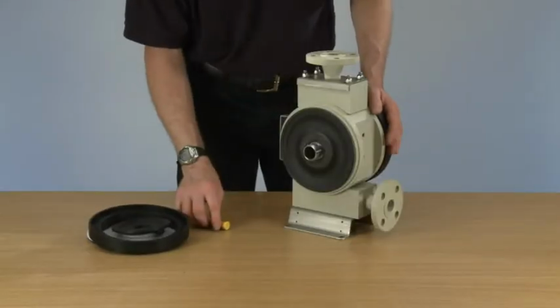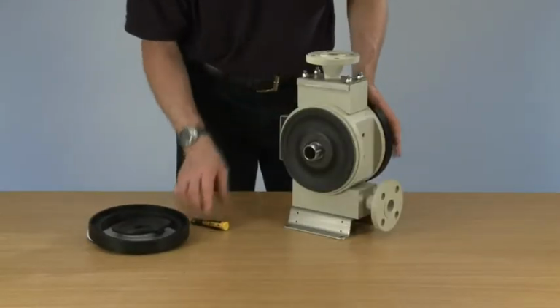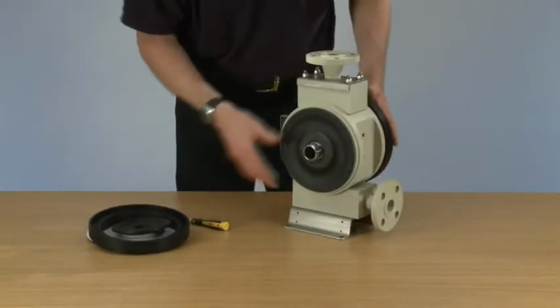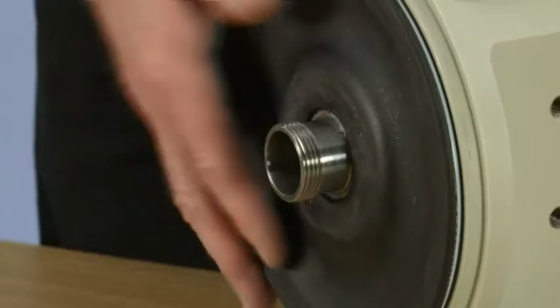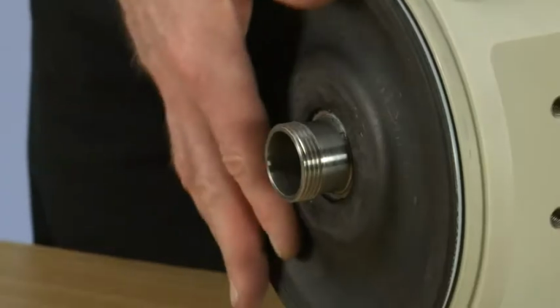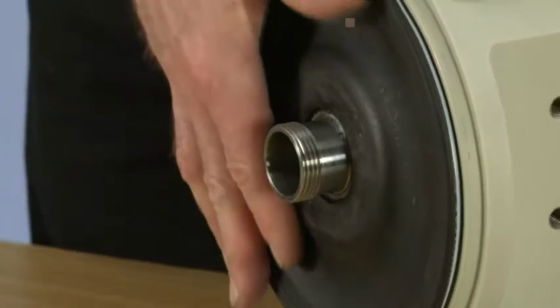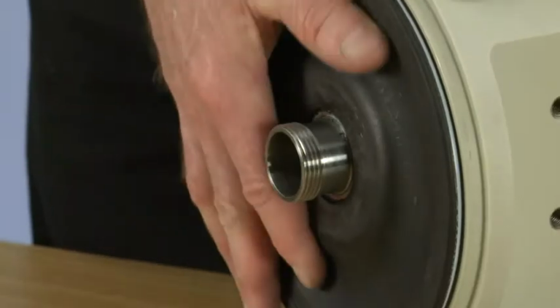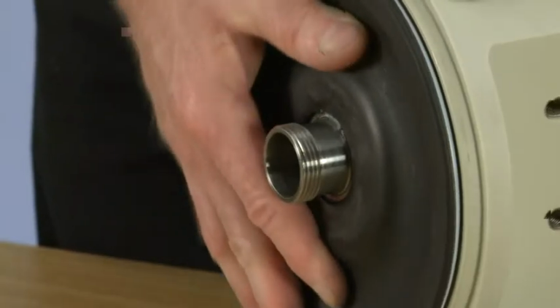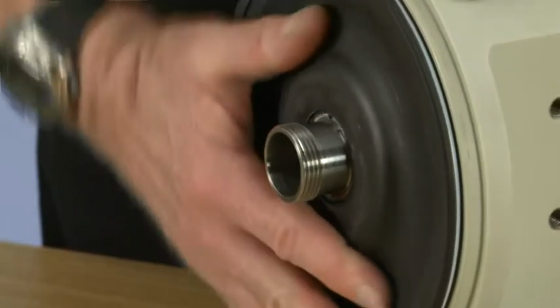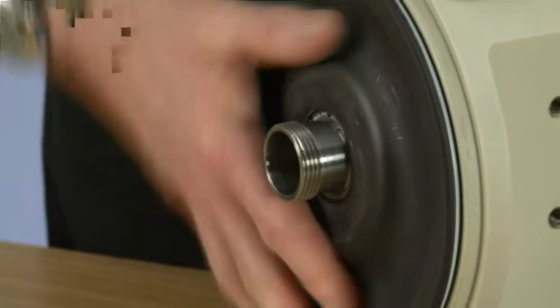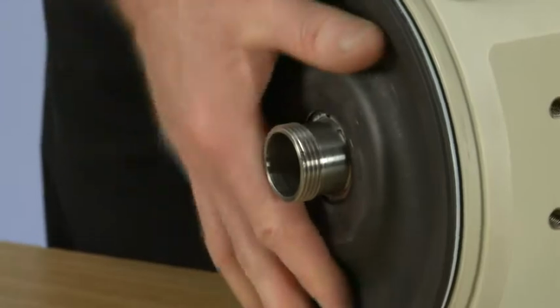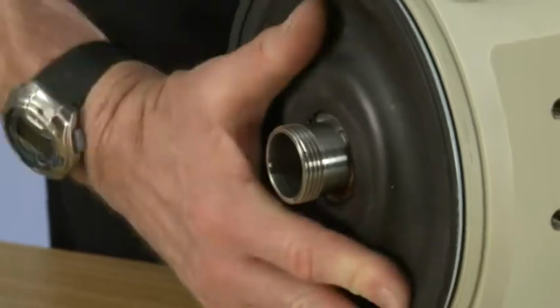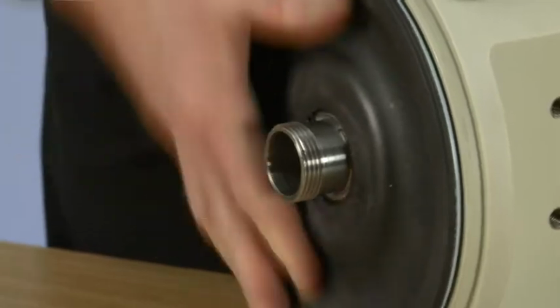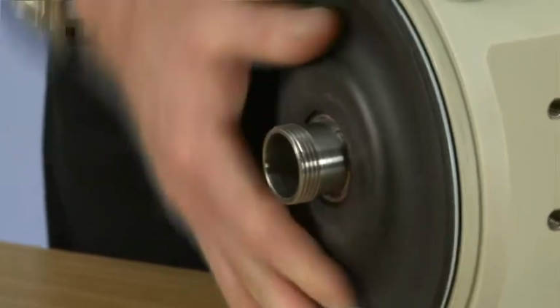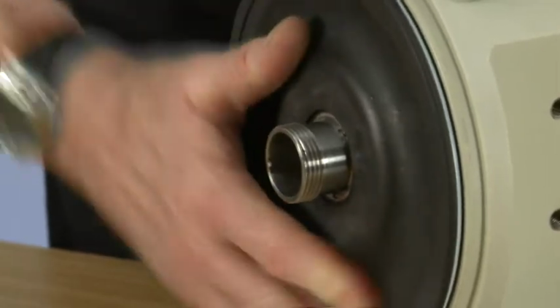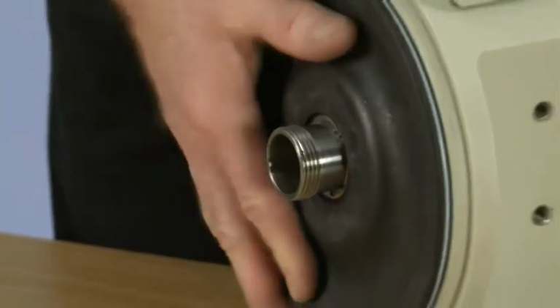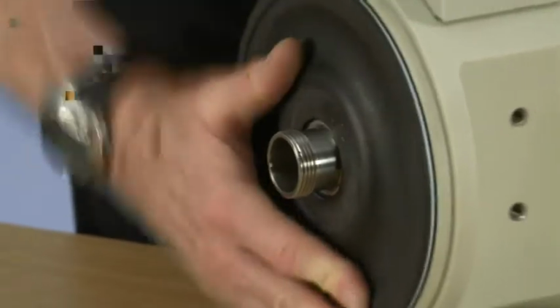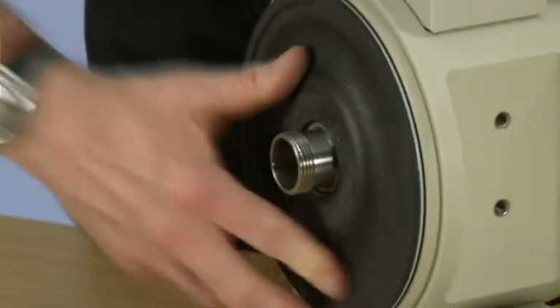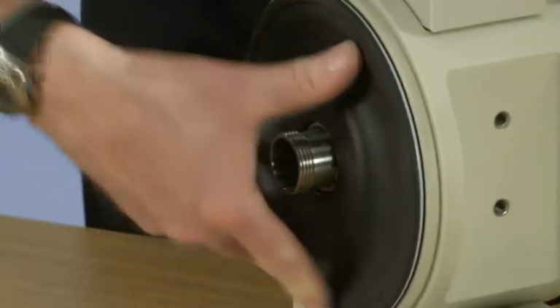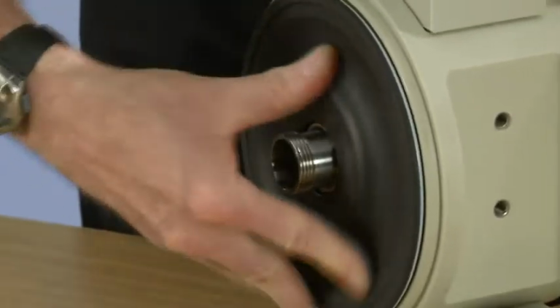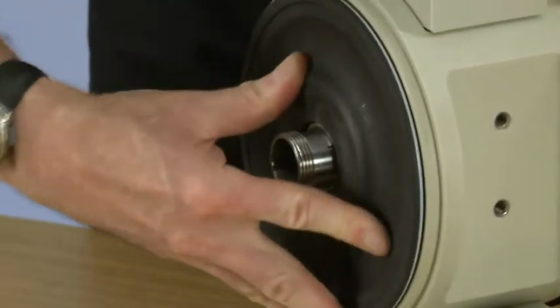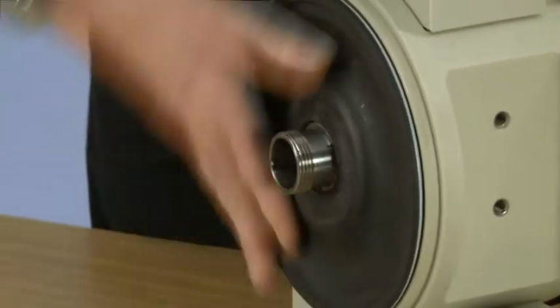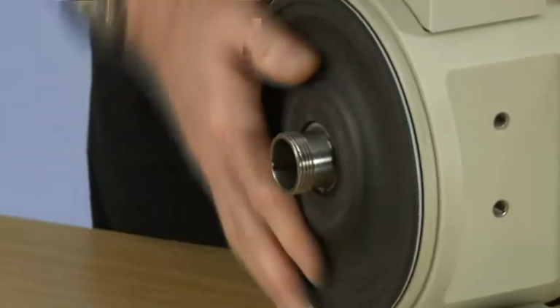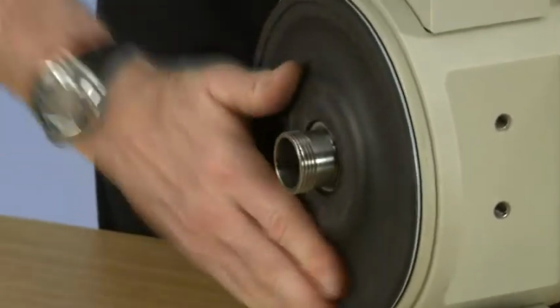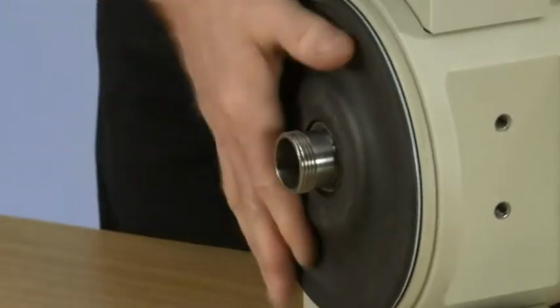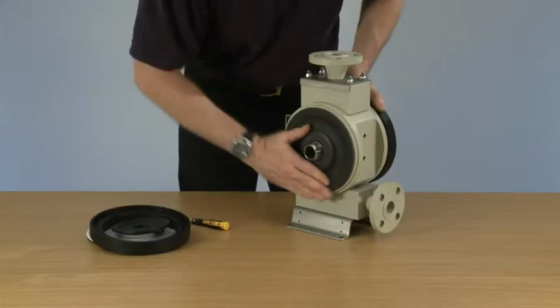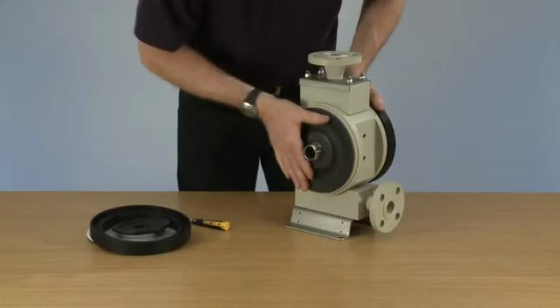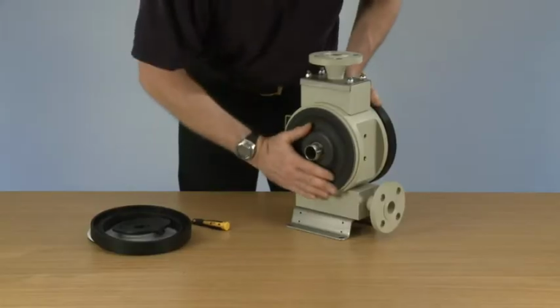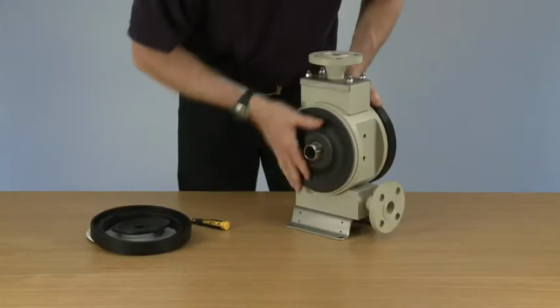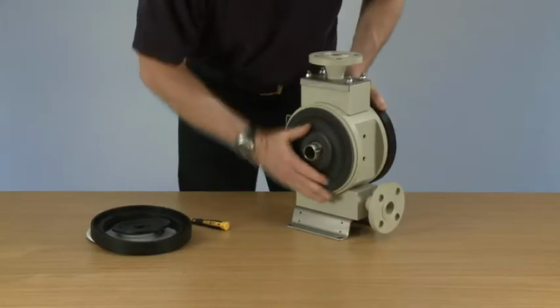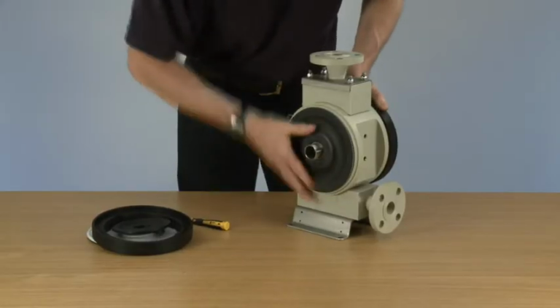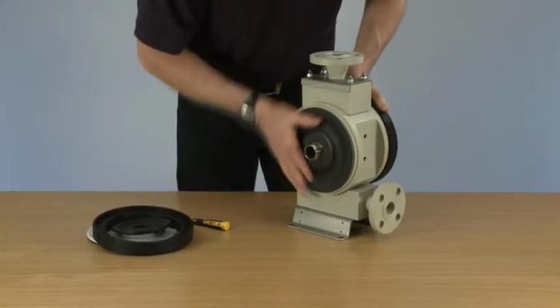Next thing to do is to remove the inner diaphragm. You will notice there are two separate threads on this first tube.